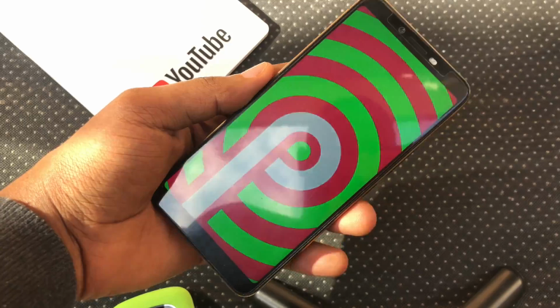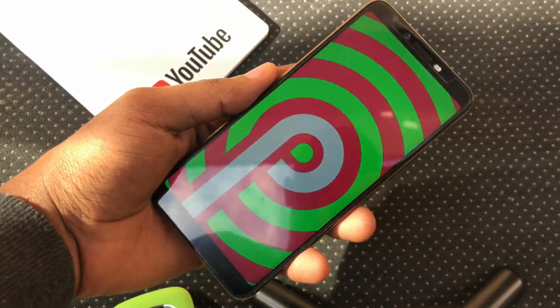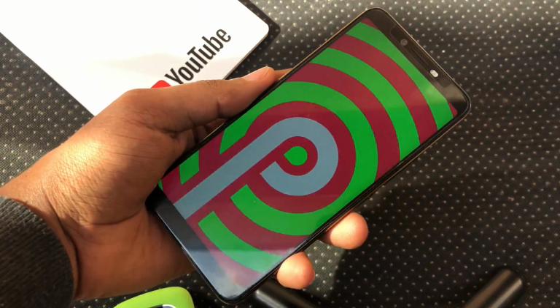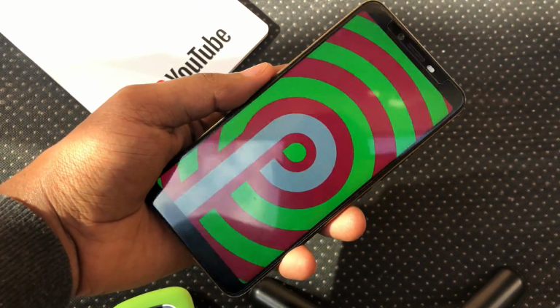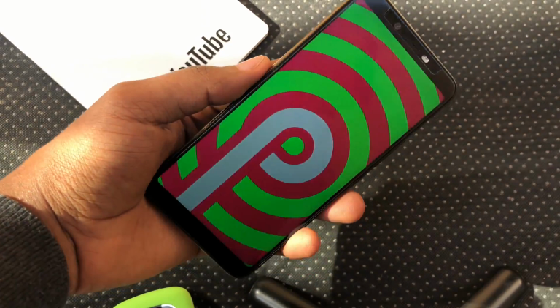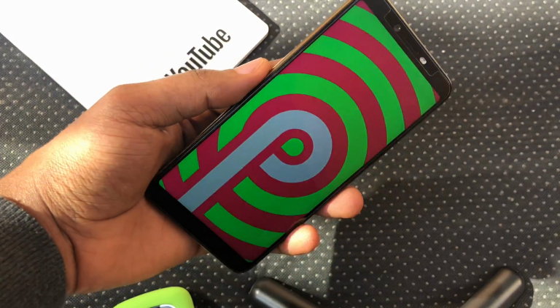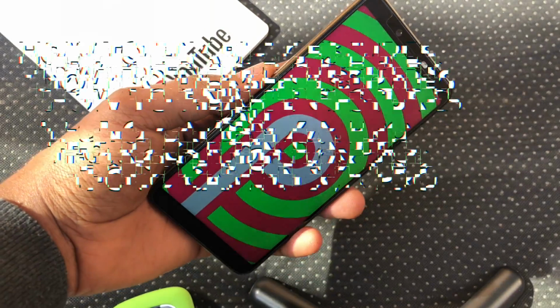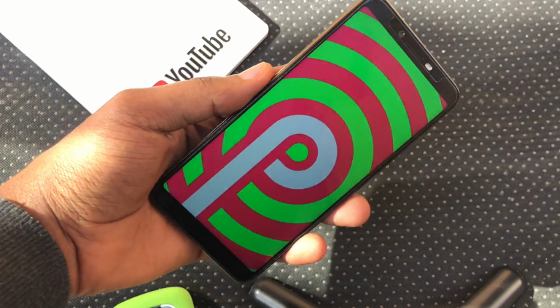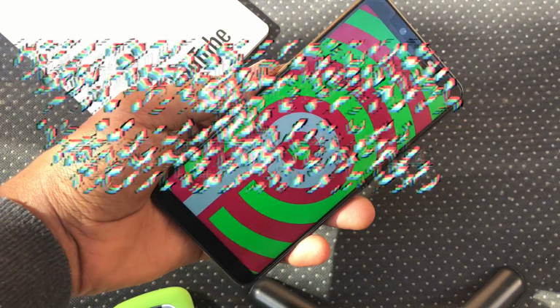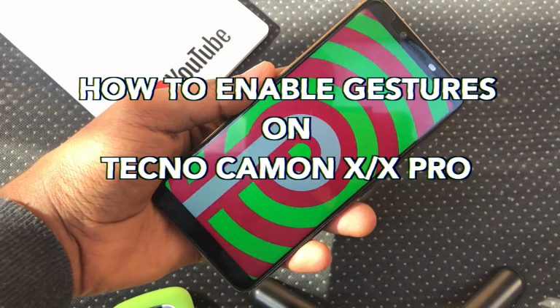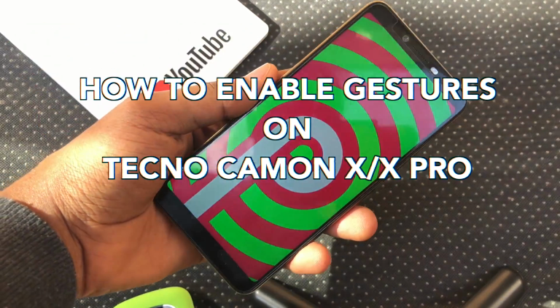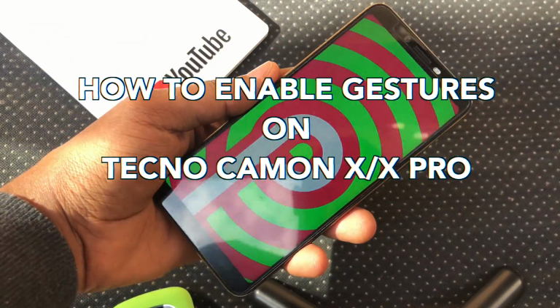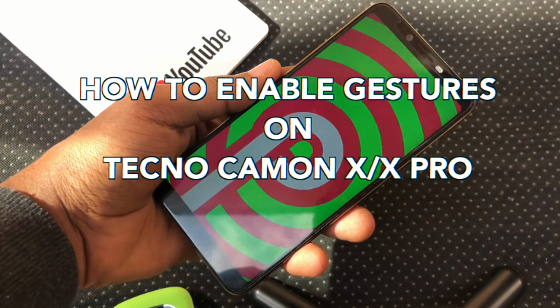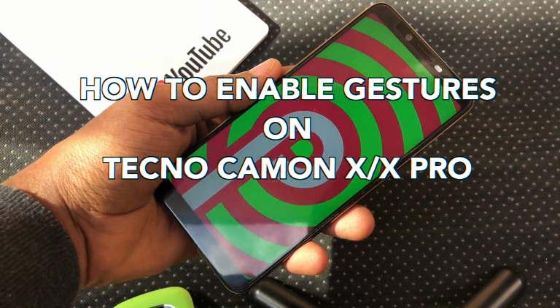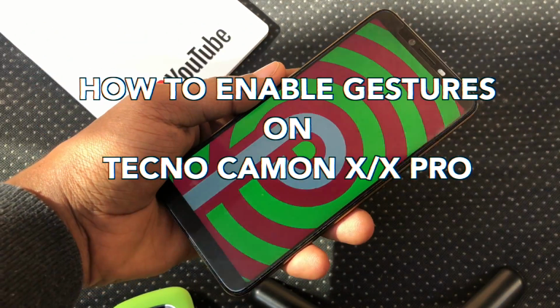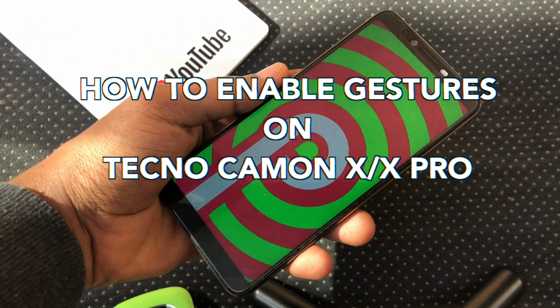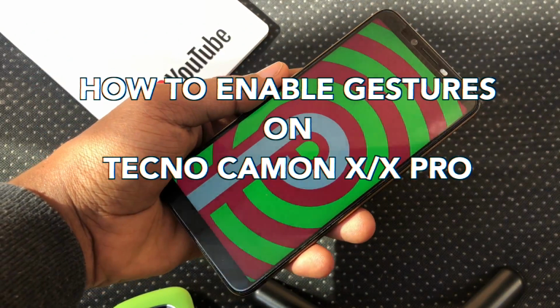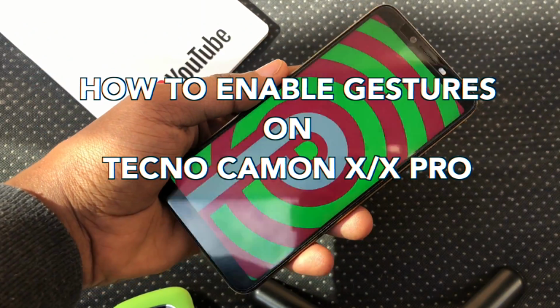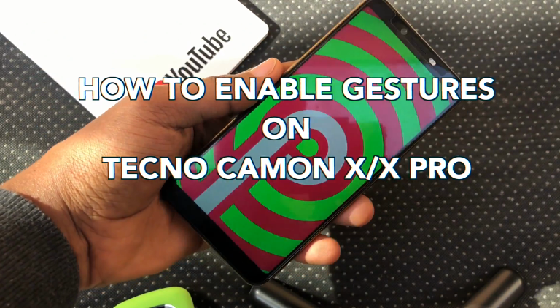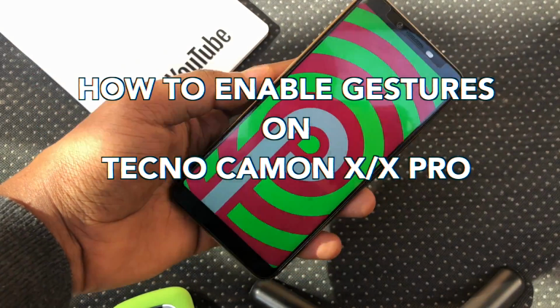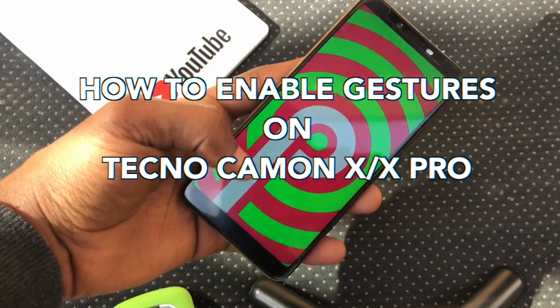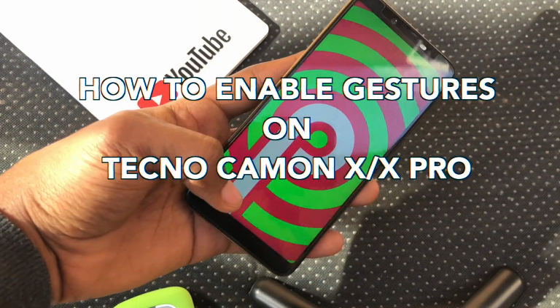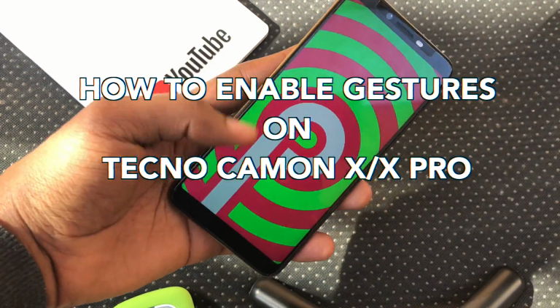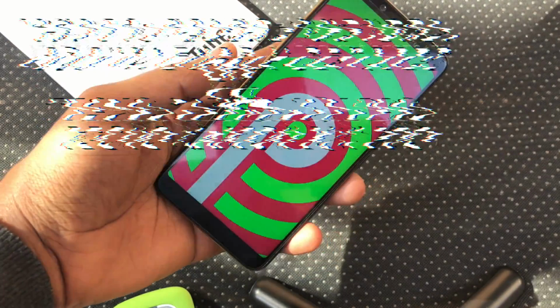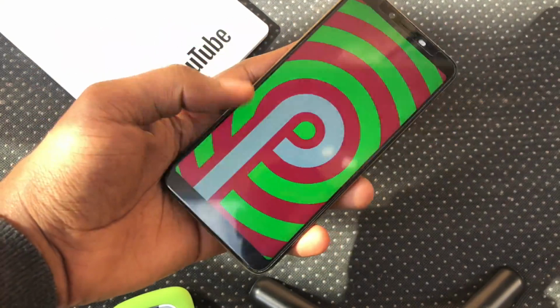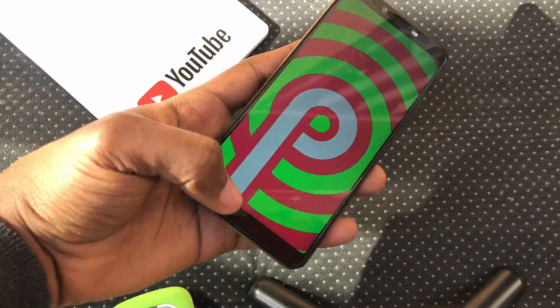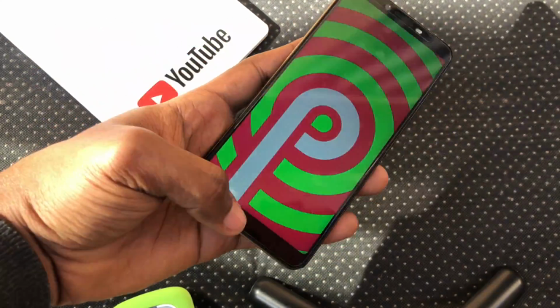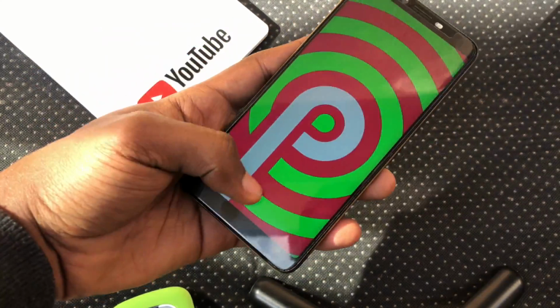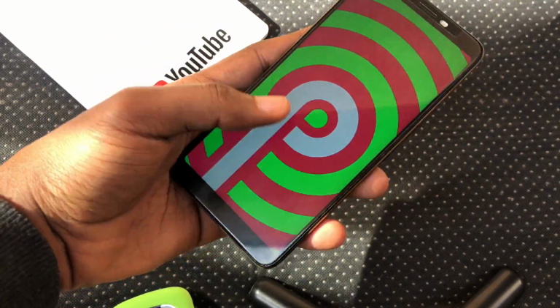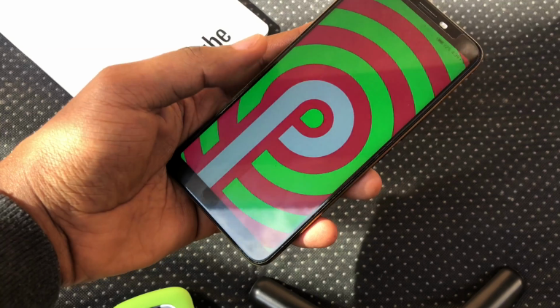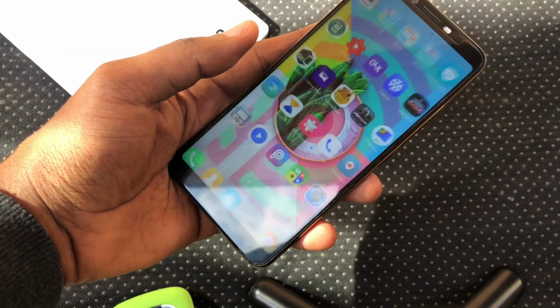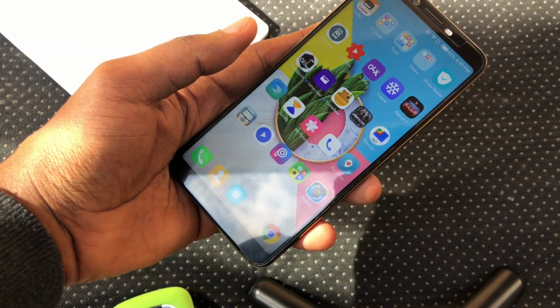Hey guys, it's Nuki from Nuki.com and I'm just going to quickly show you how to enable gestures on your Tecno Camon X and X Pro.